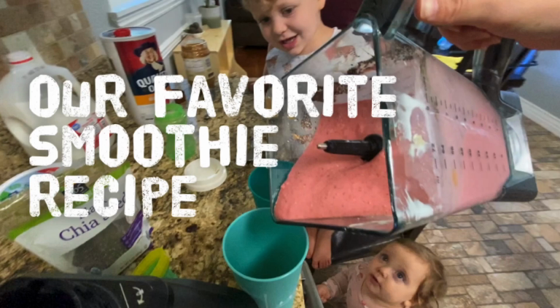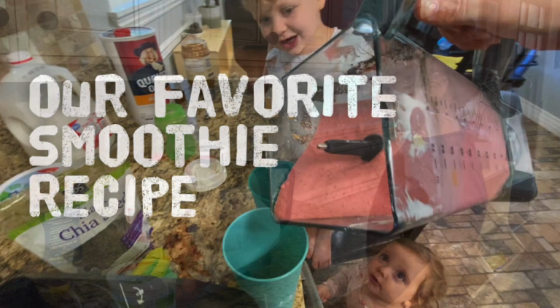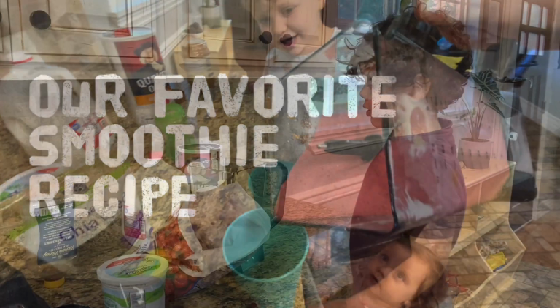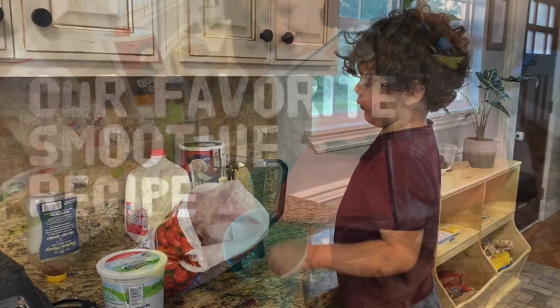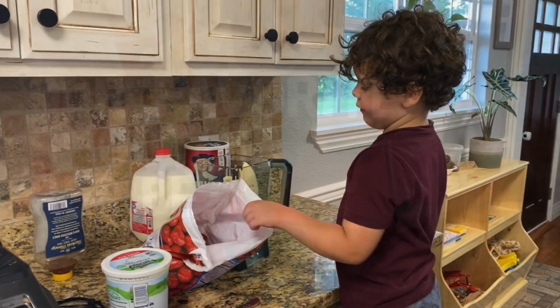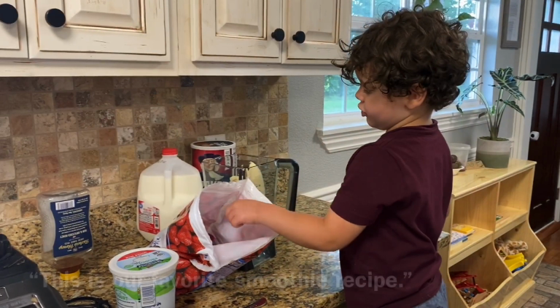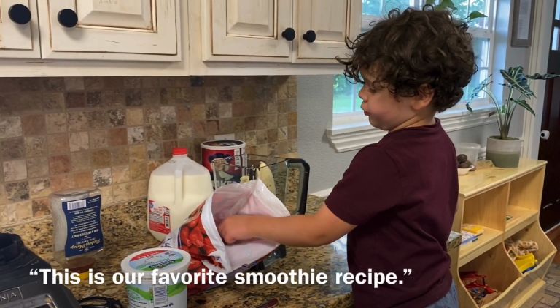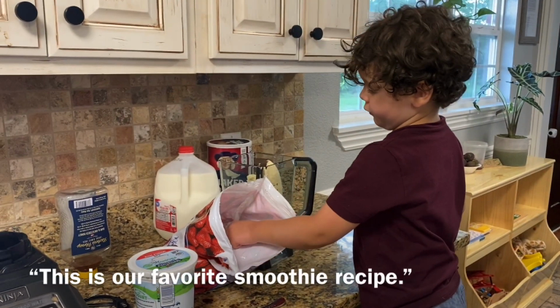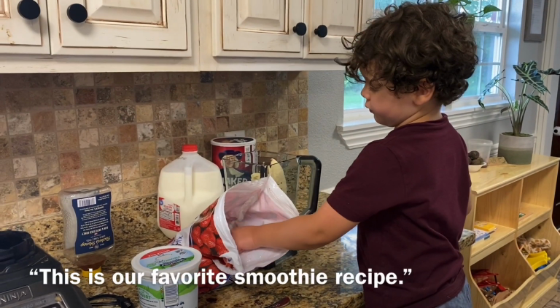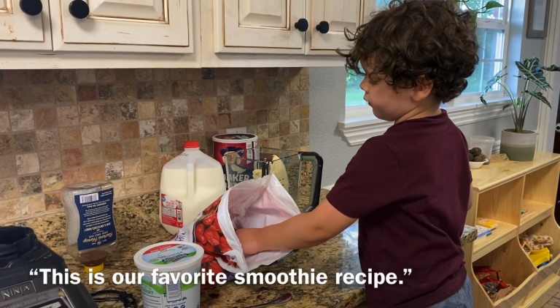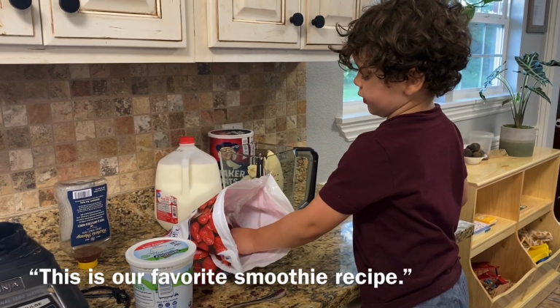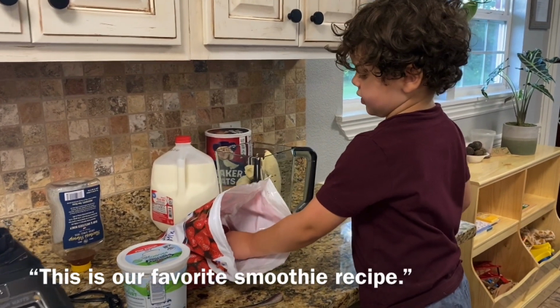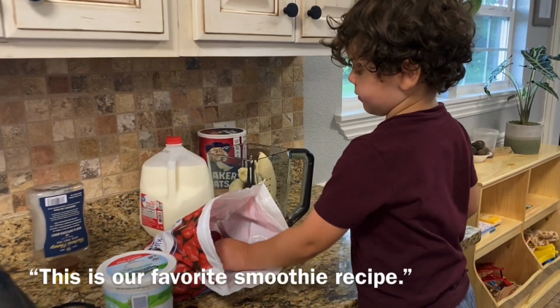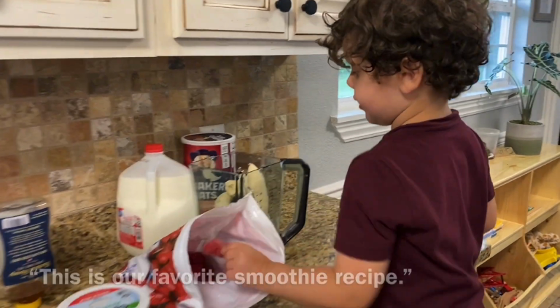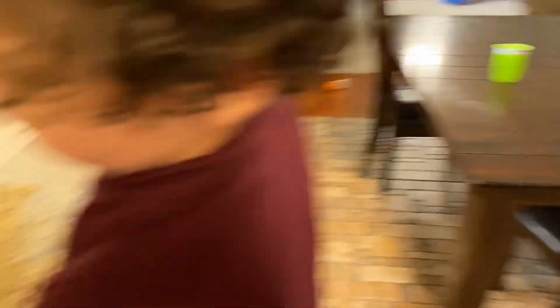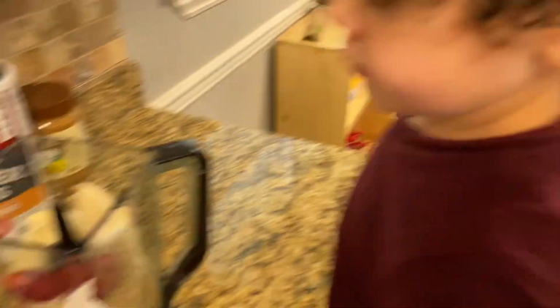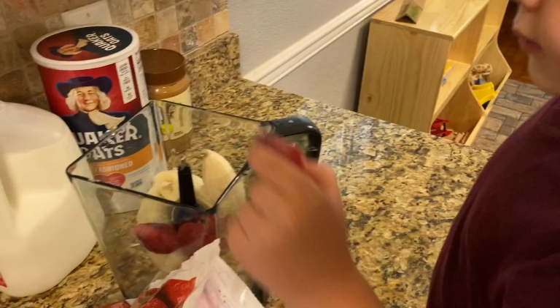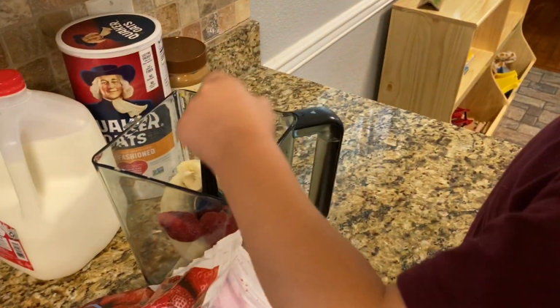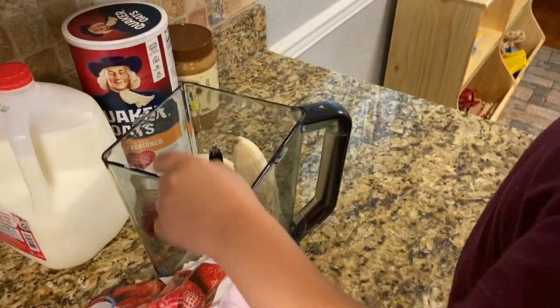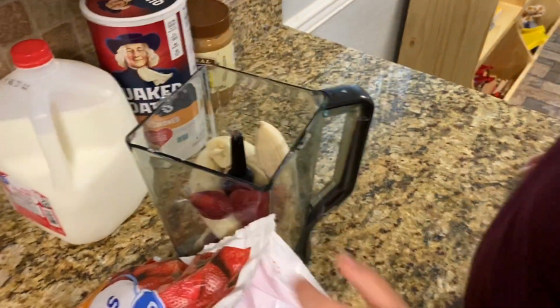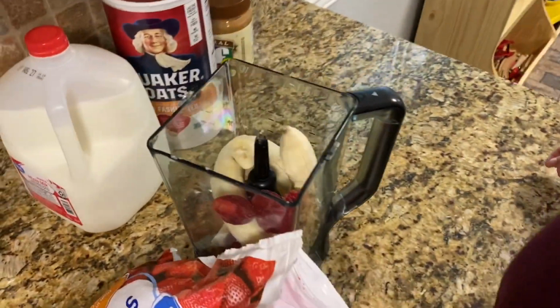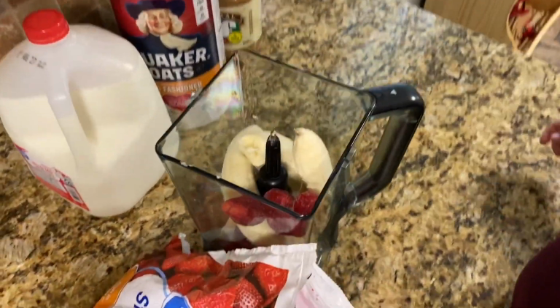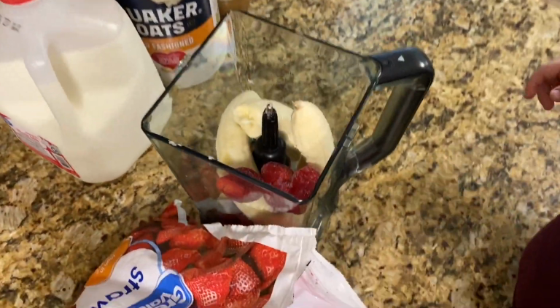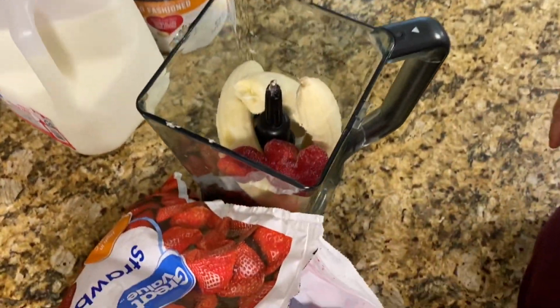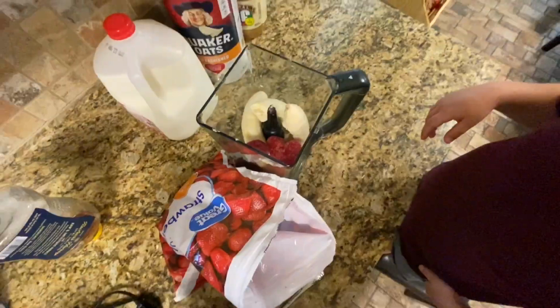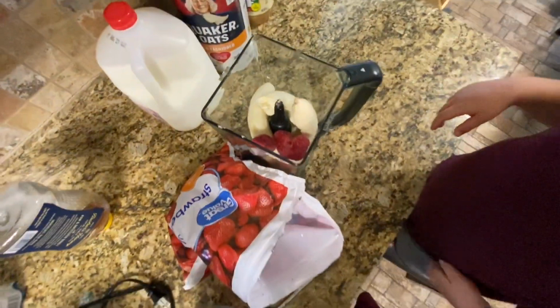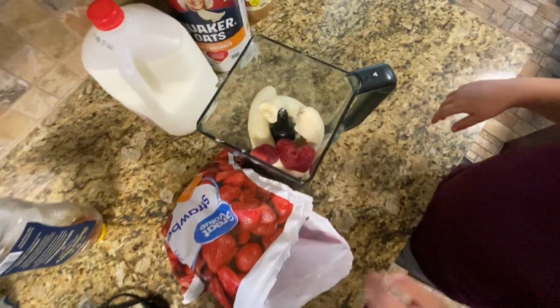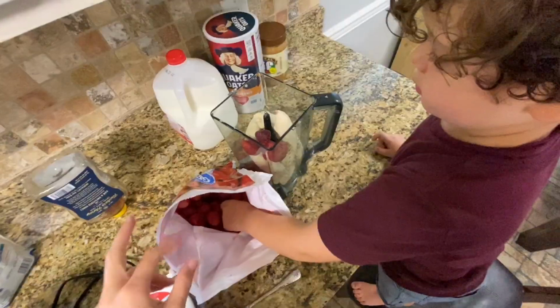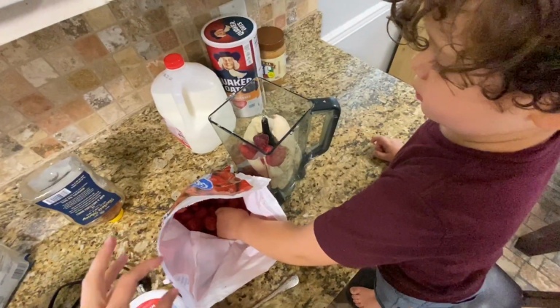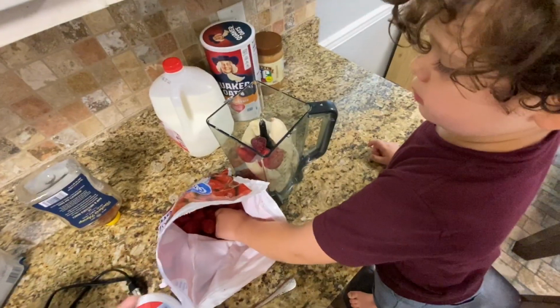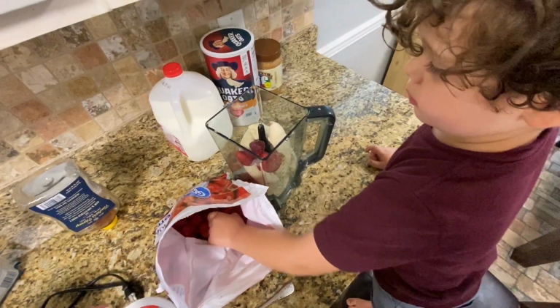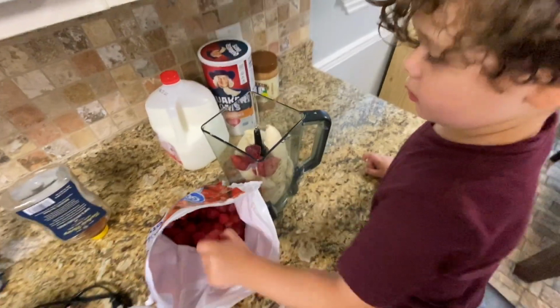This is our favorite smoothie recipe. Start out with about four bananas and two cups of strawberries.